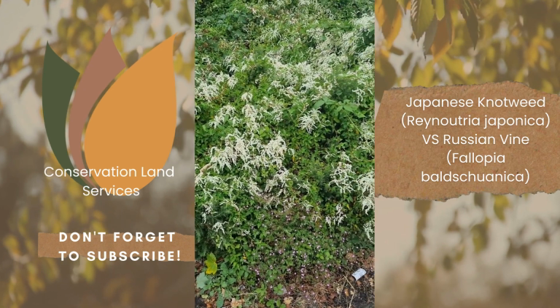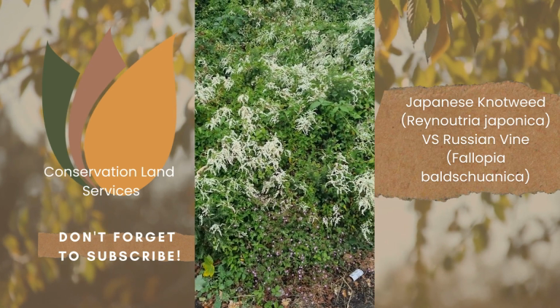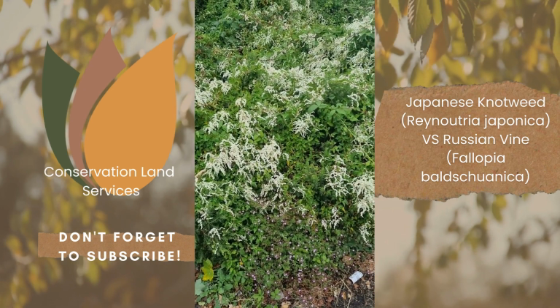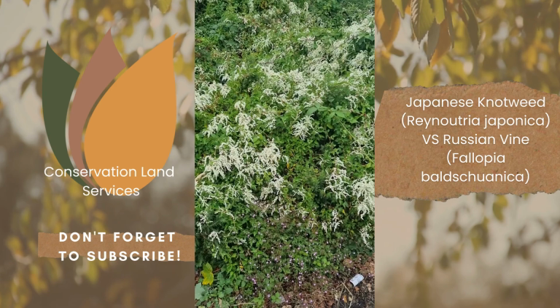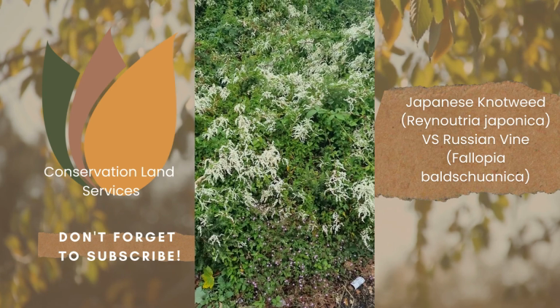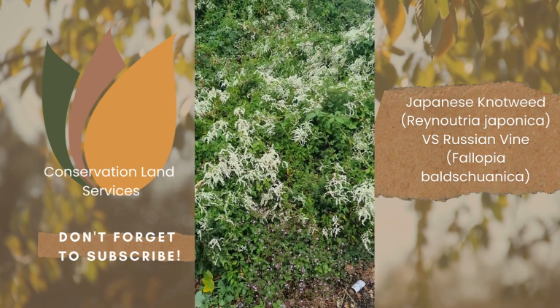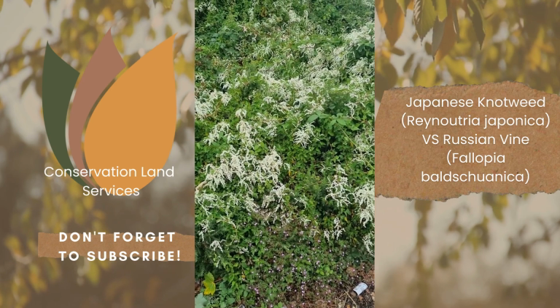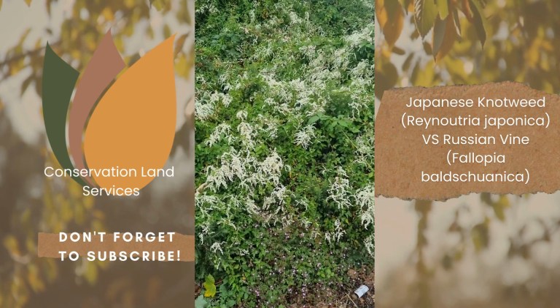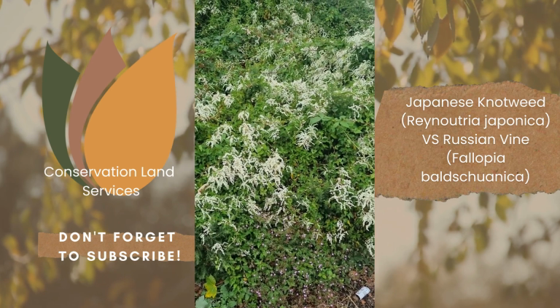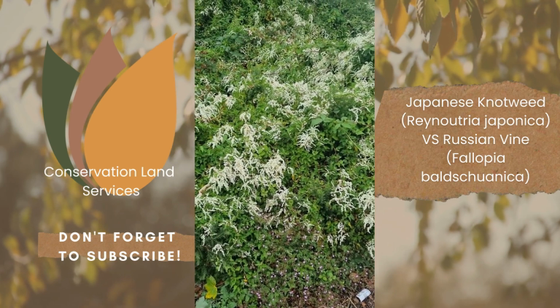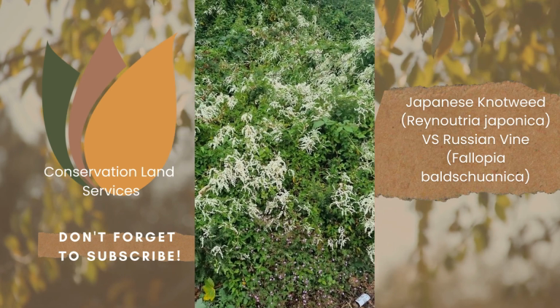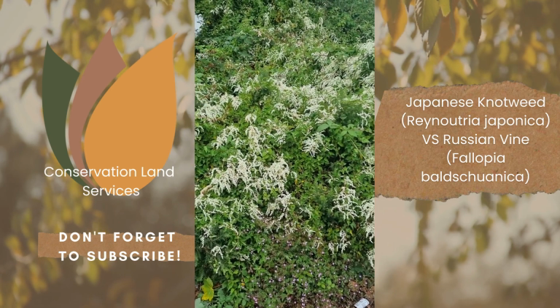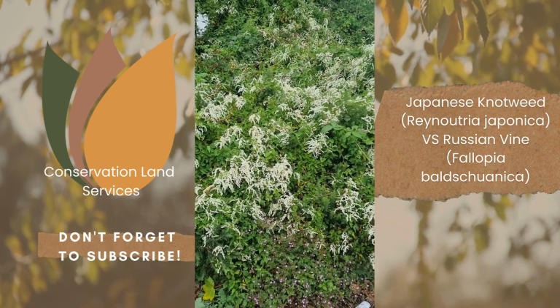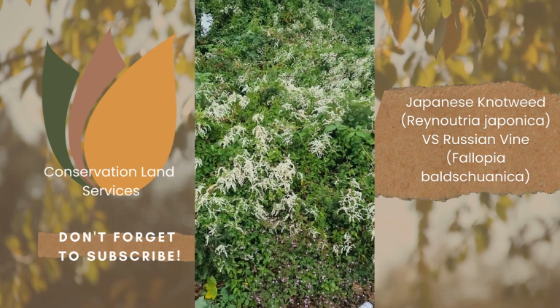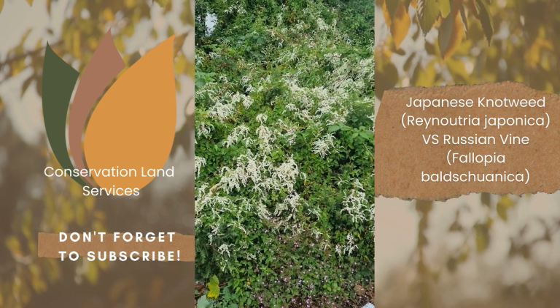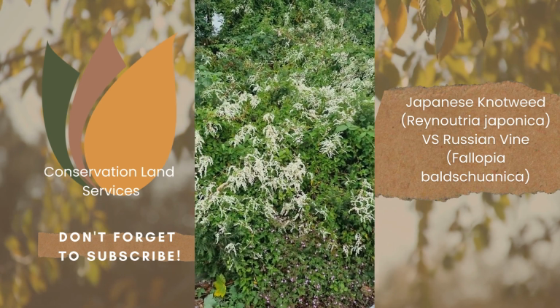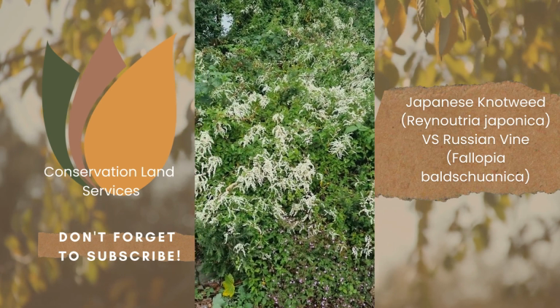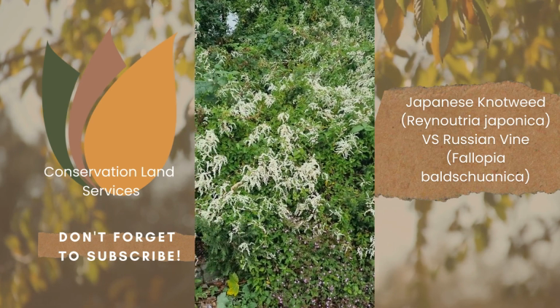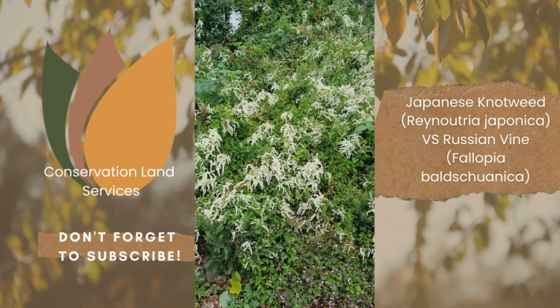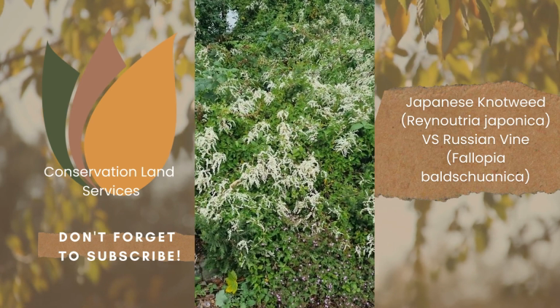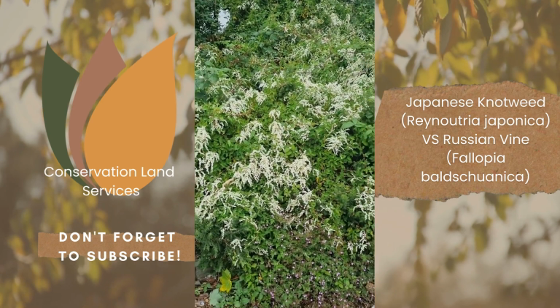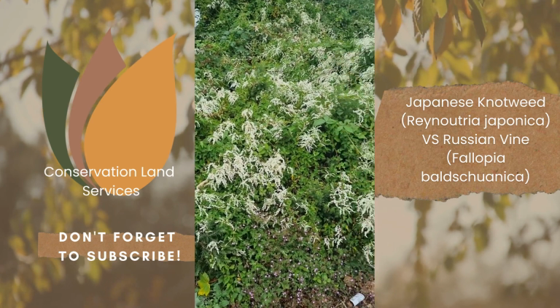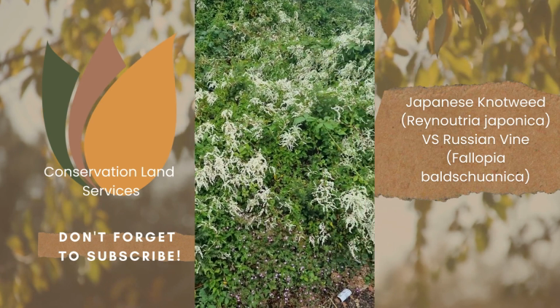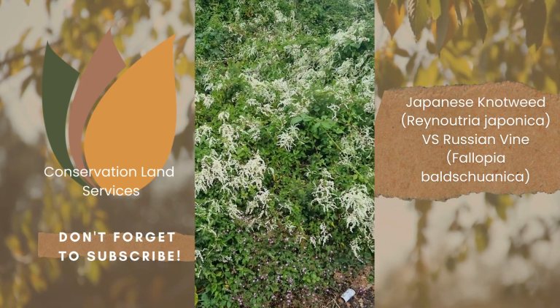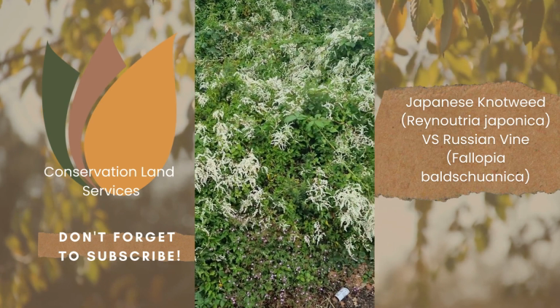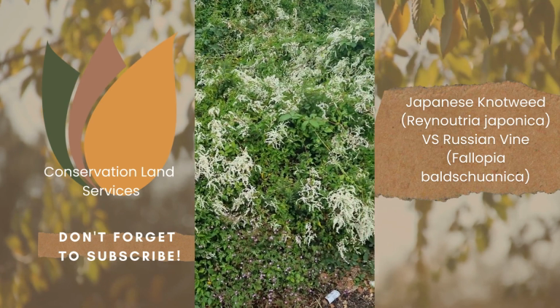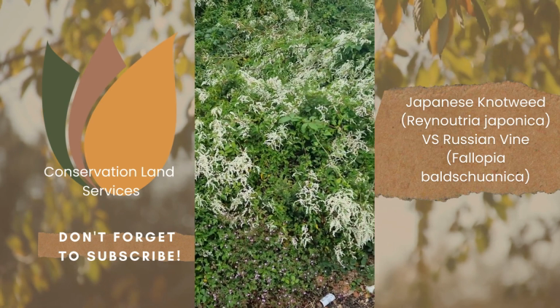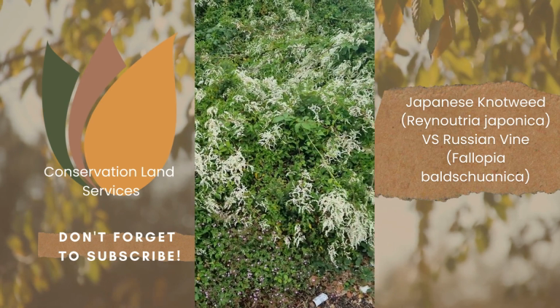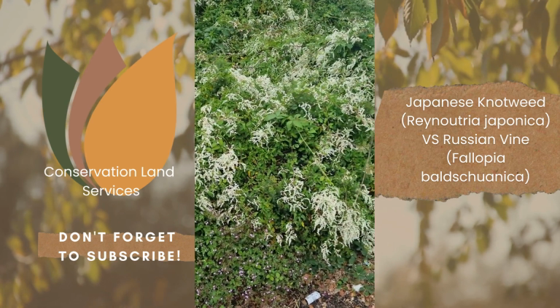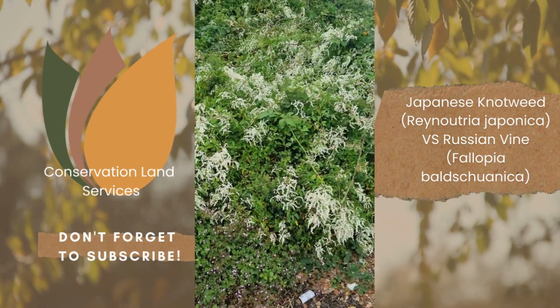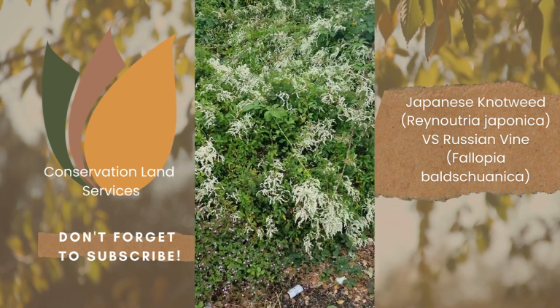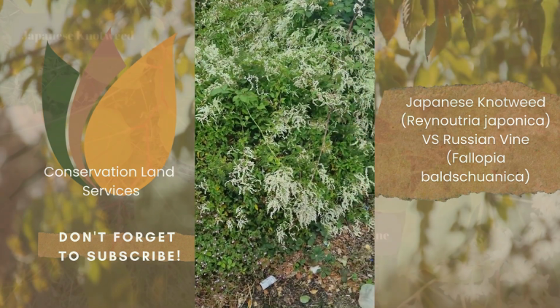For more information go to www.conservationlandservices.co.uk. Thank you very much.